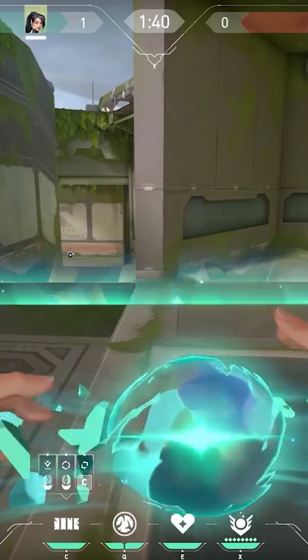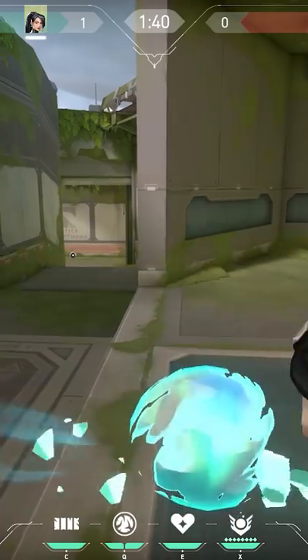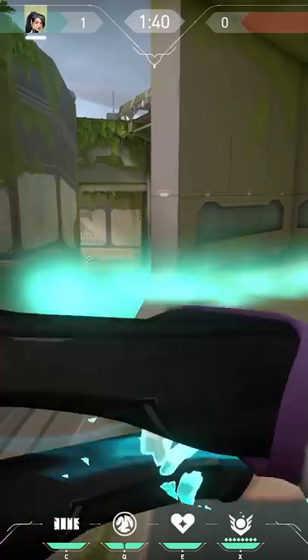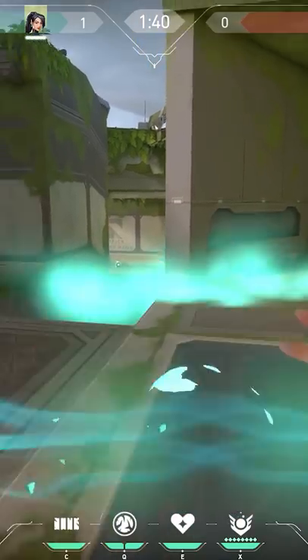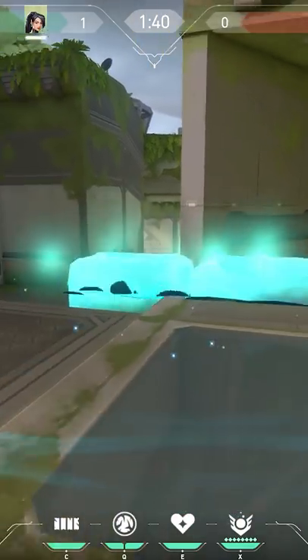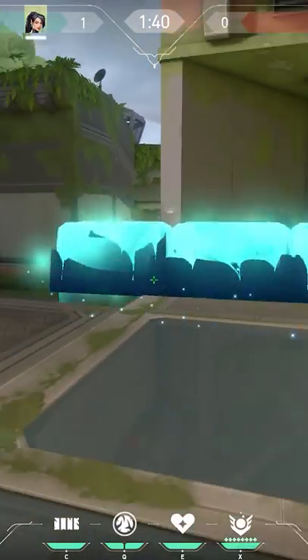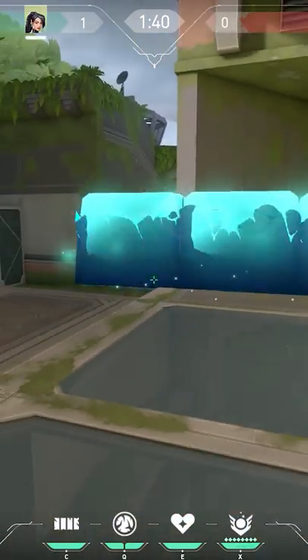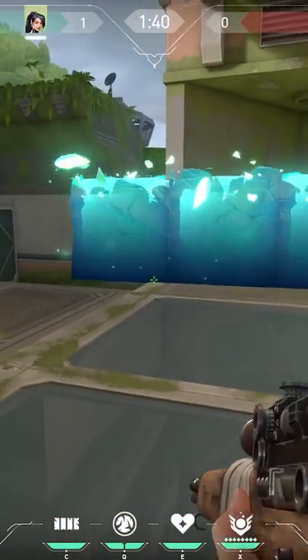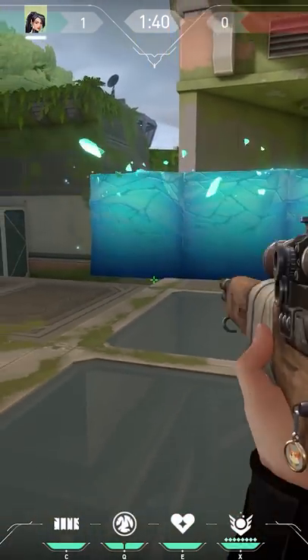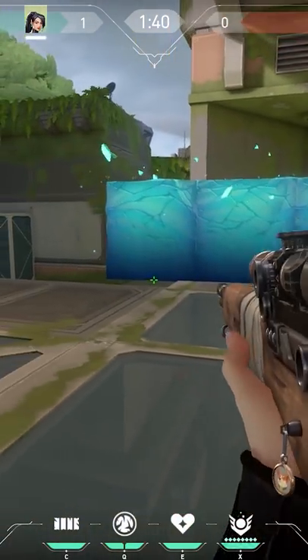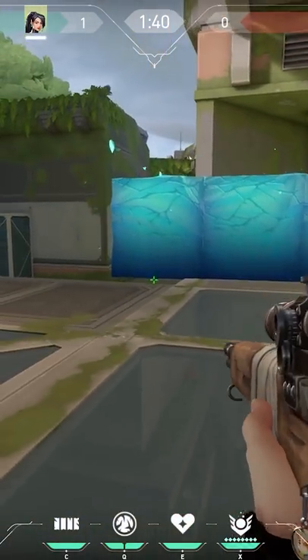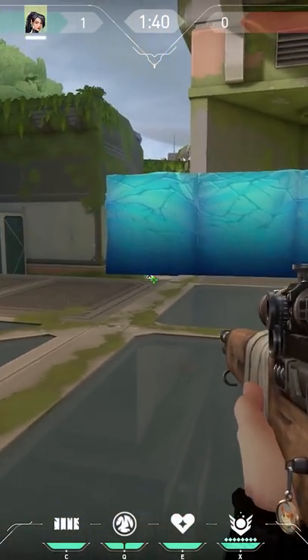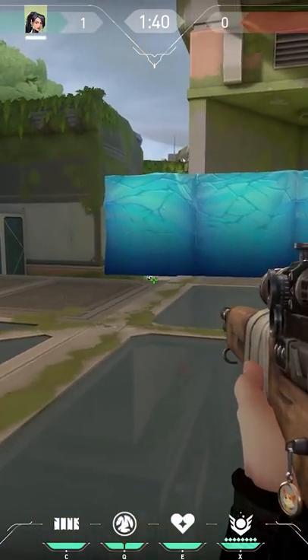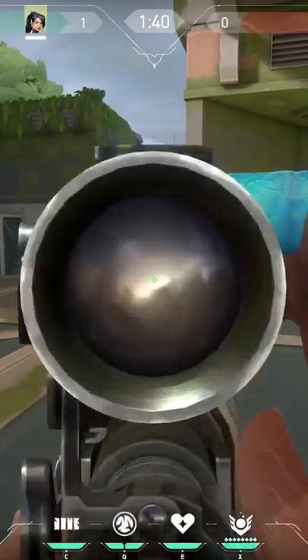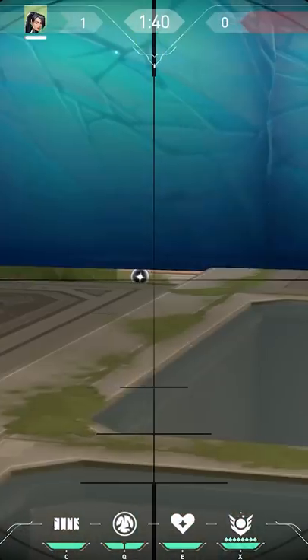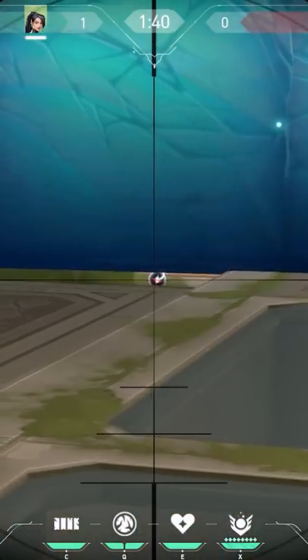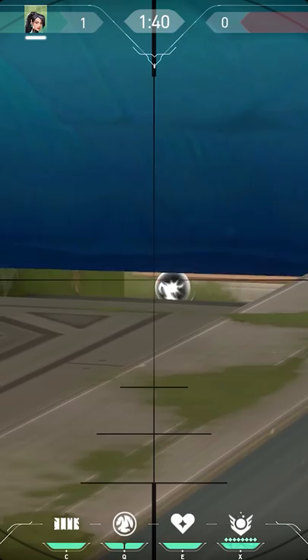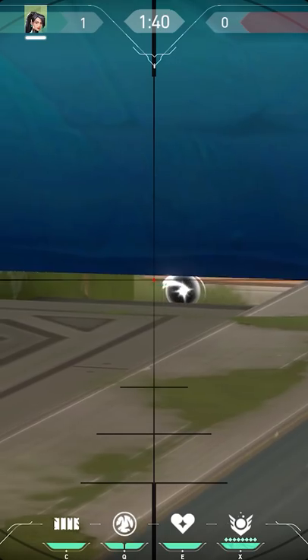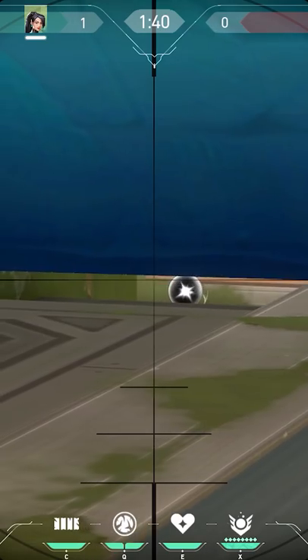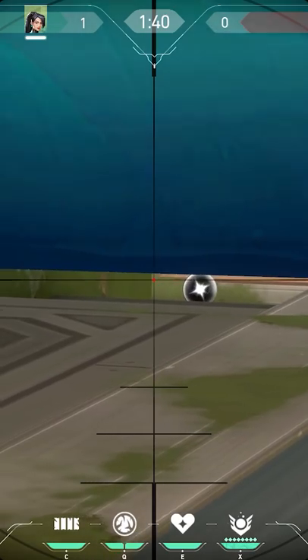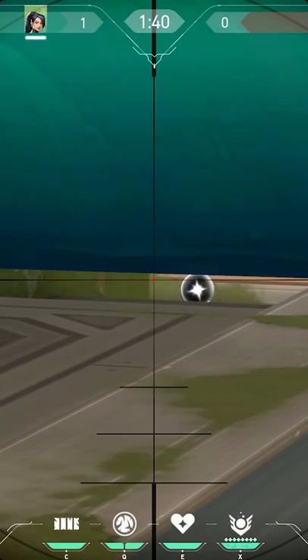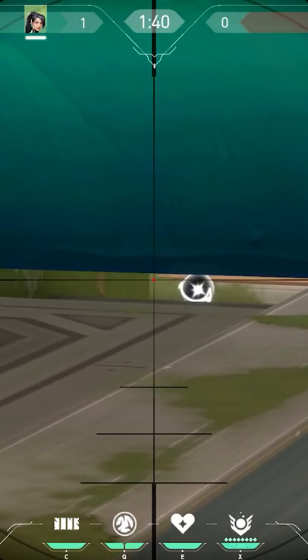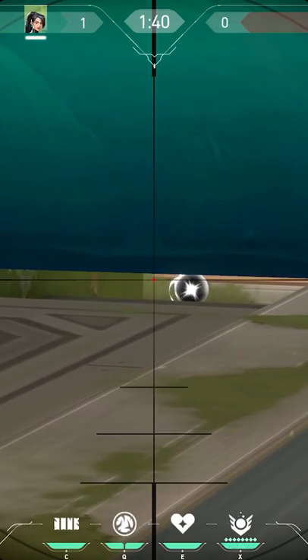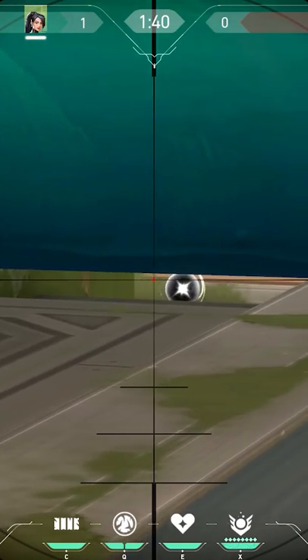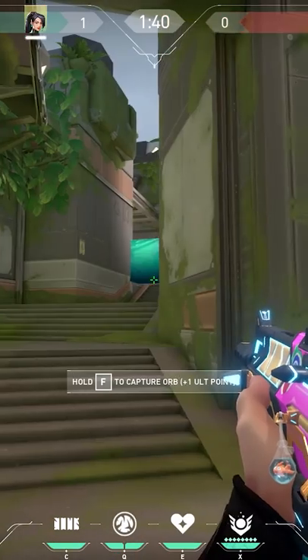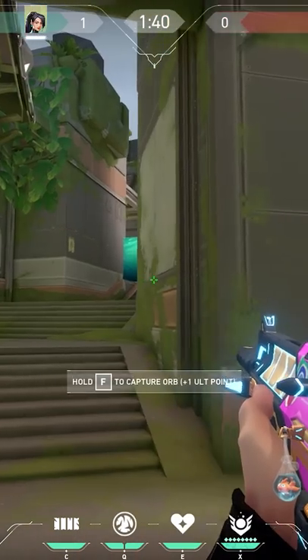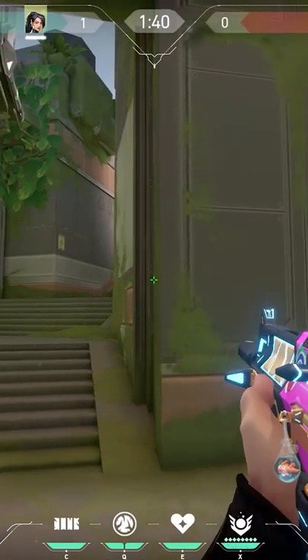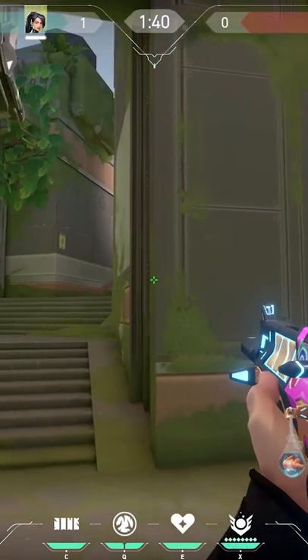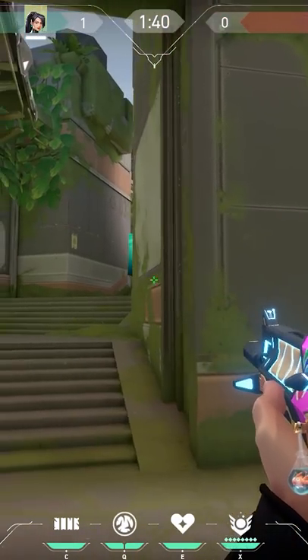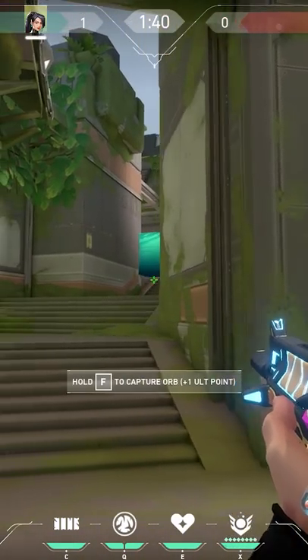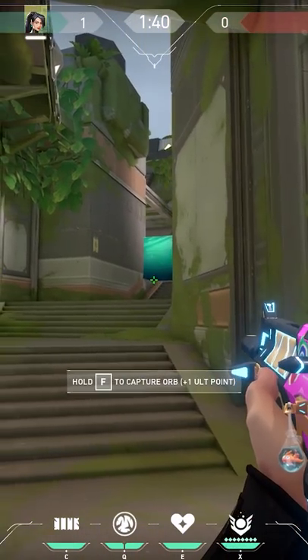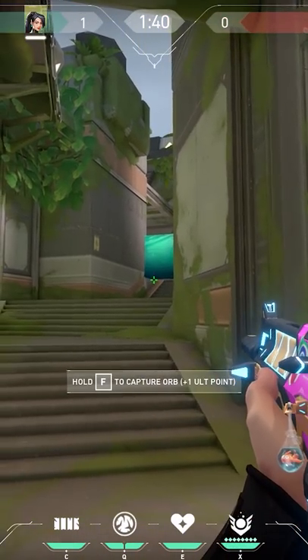First one on Fracture. Just place your wall like this and you can spot the people taking the orb. And this is the enemy's perspective.